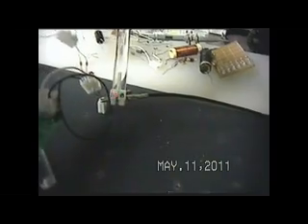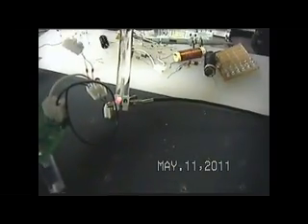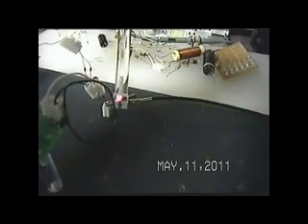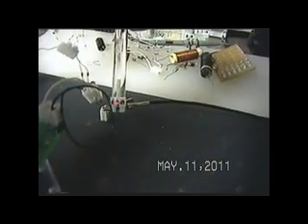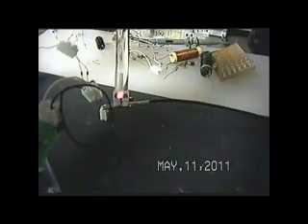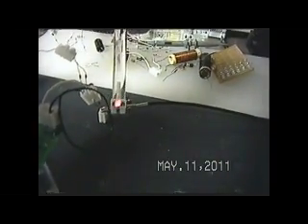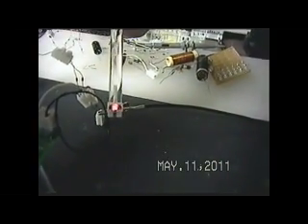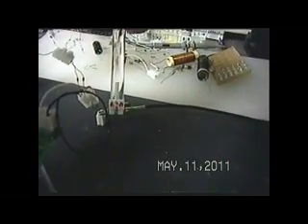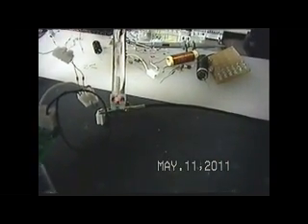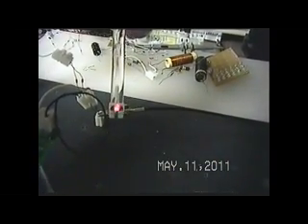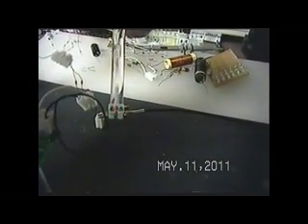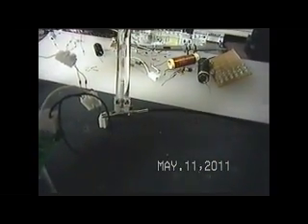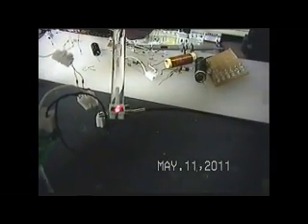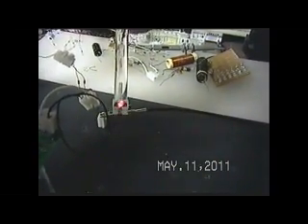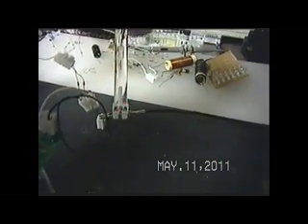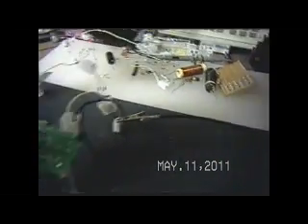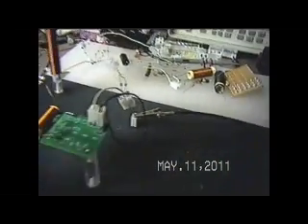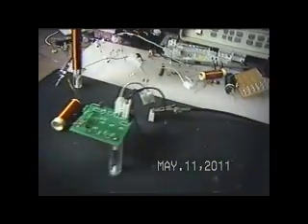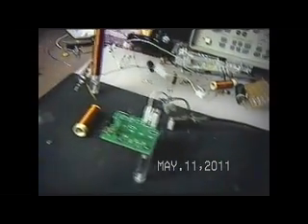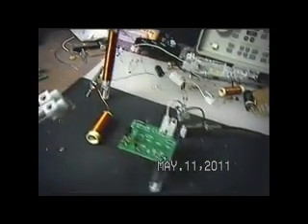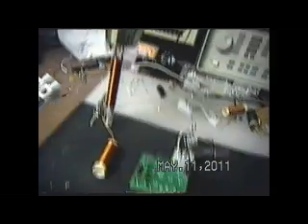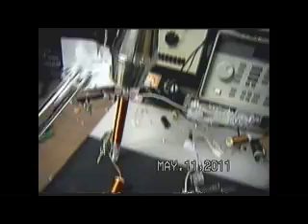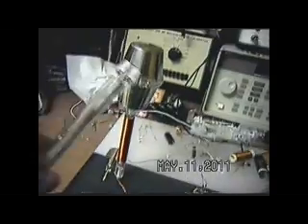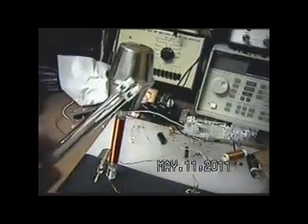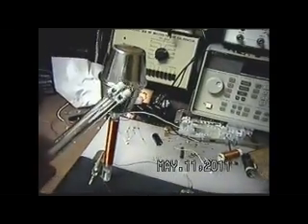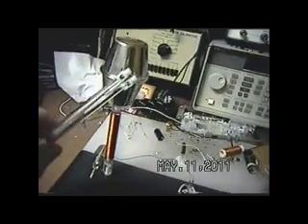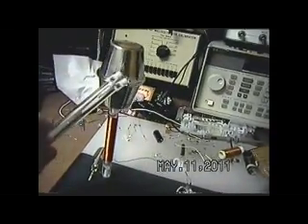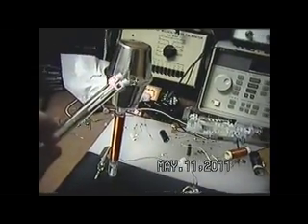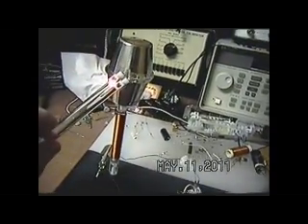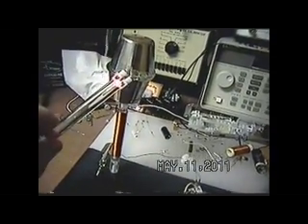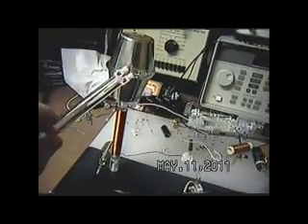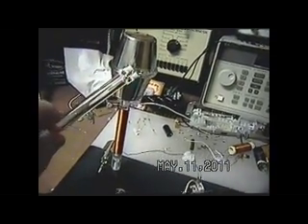Come back over here again, and there you can see the LED off of that alligator clip. And back up here again.